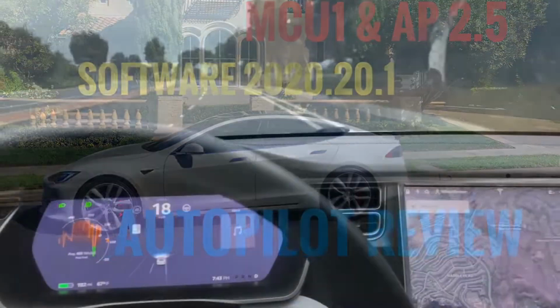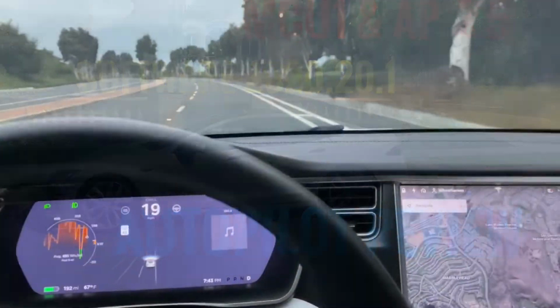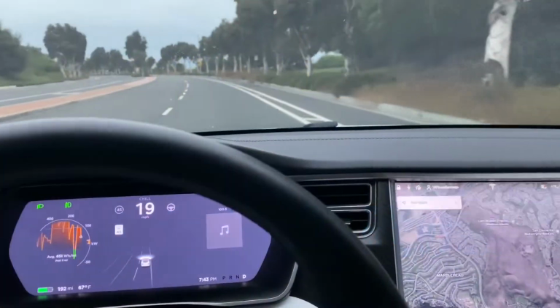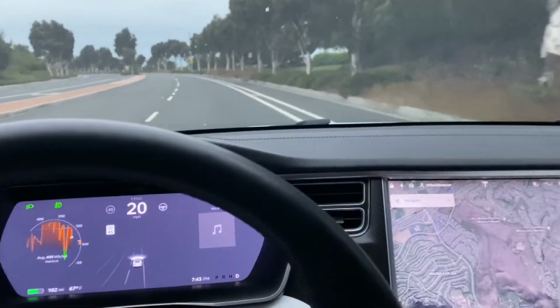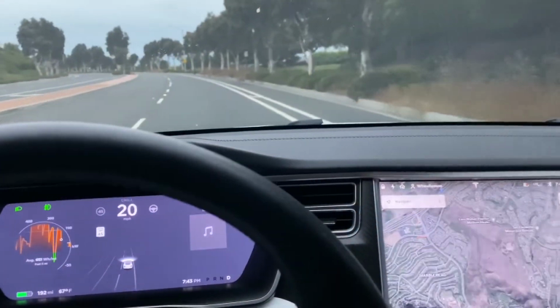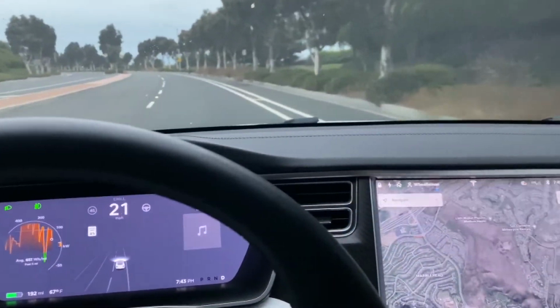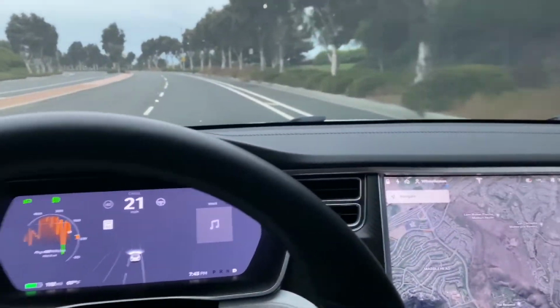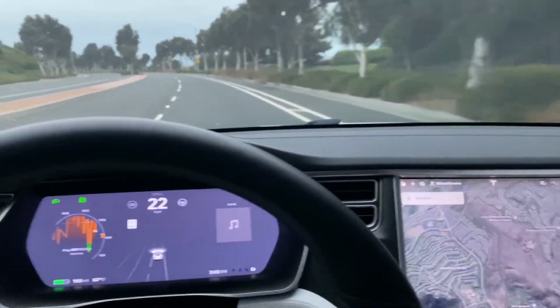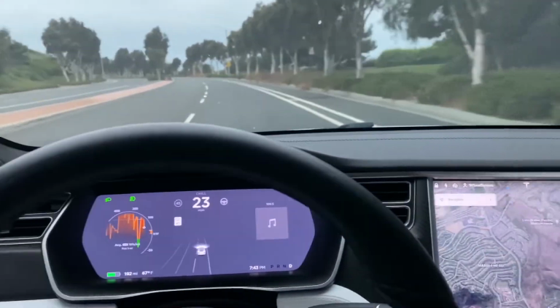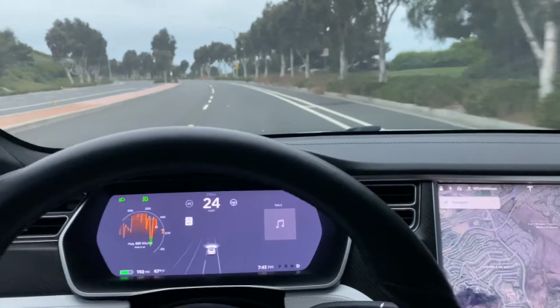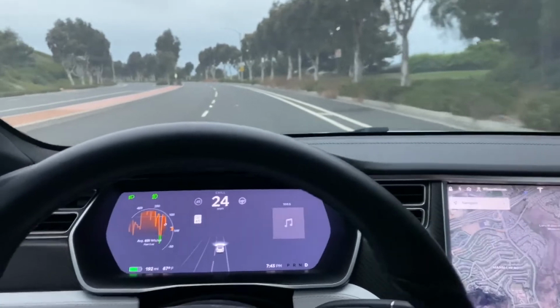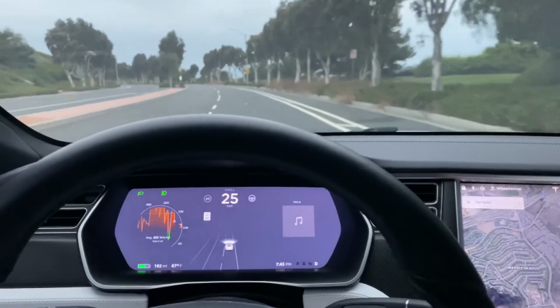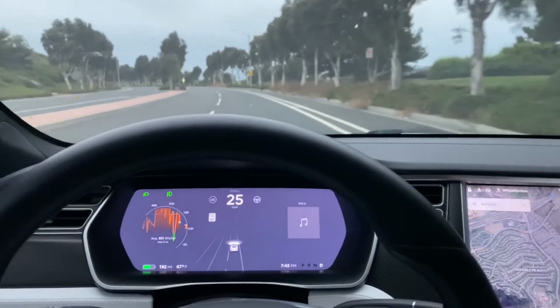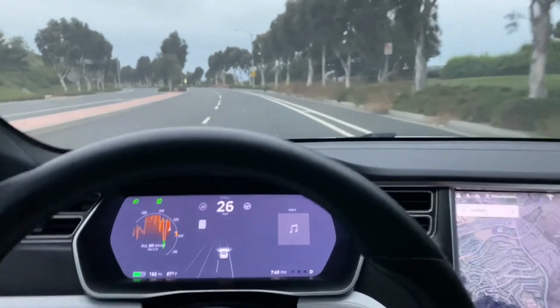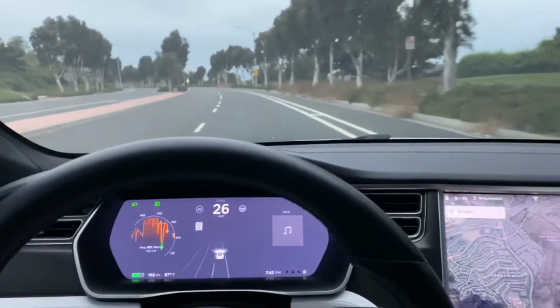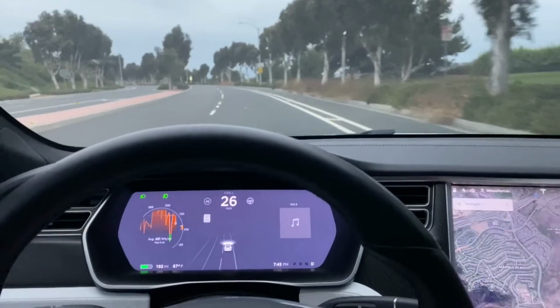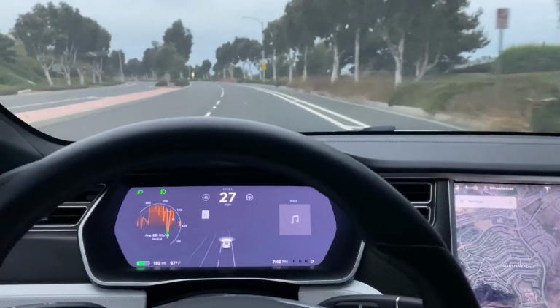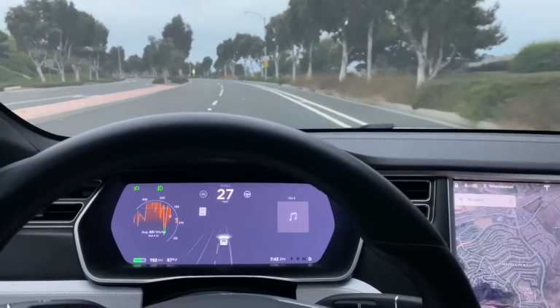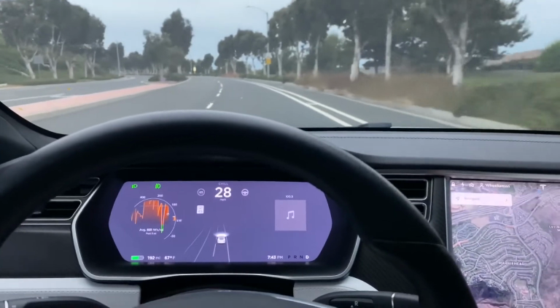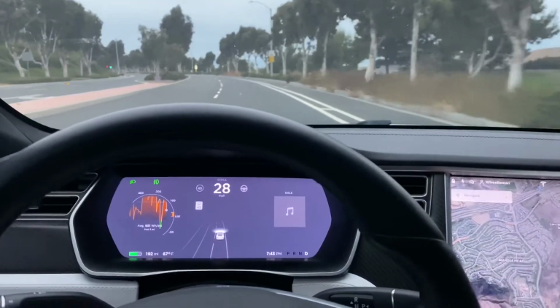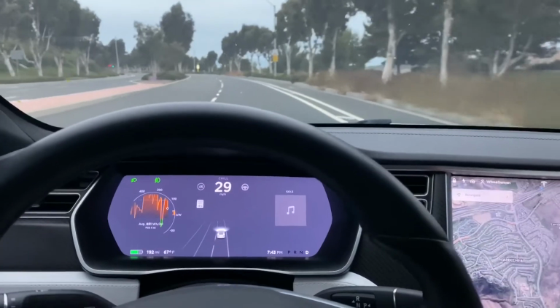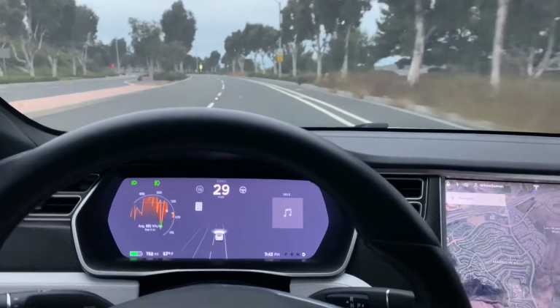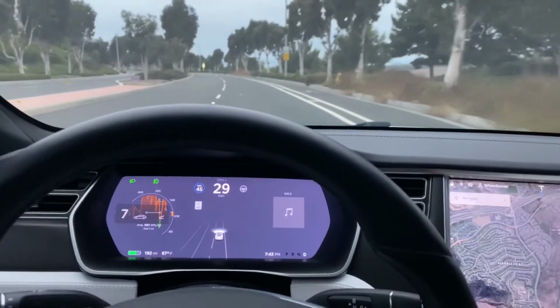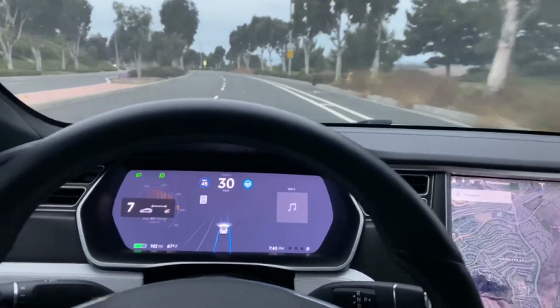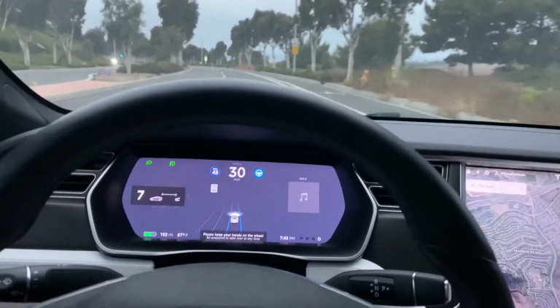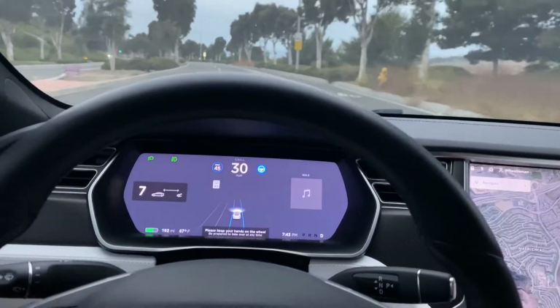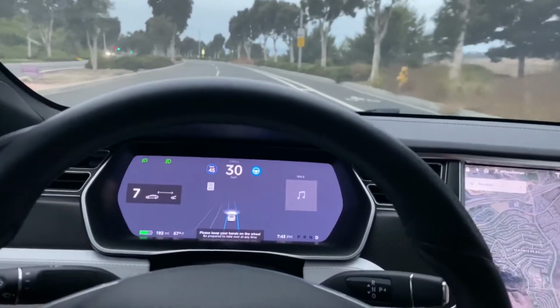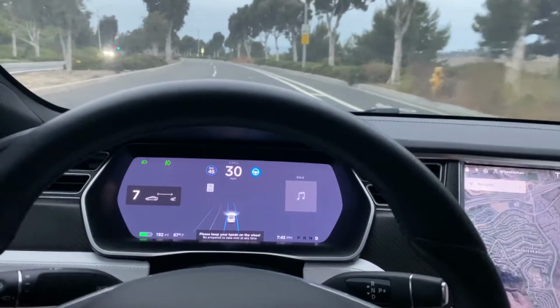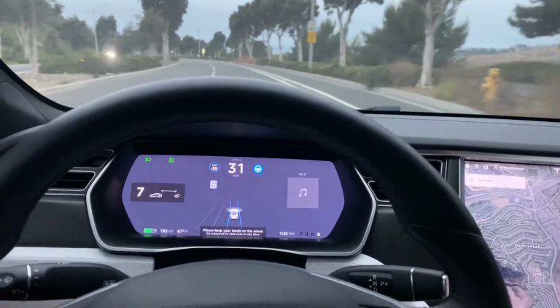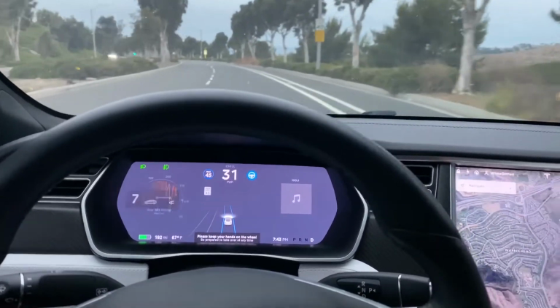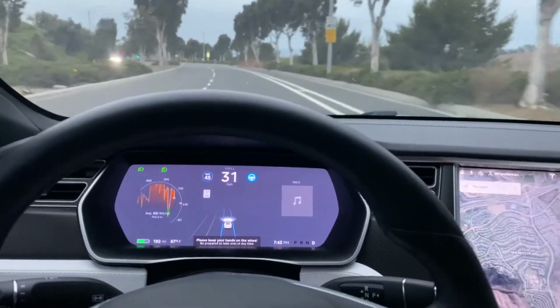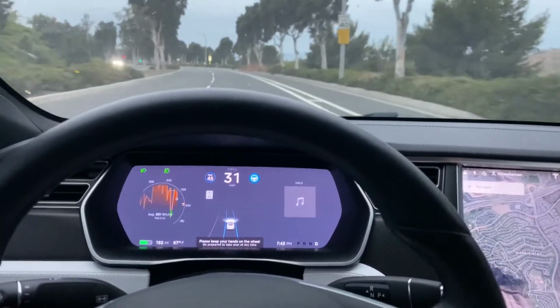Hey YouTube! Here's a video about the latest autopilot and how it handles the roads.